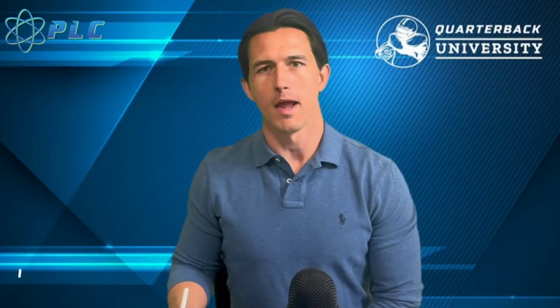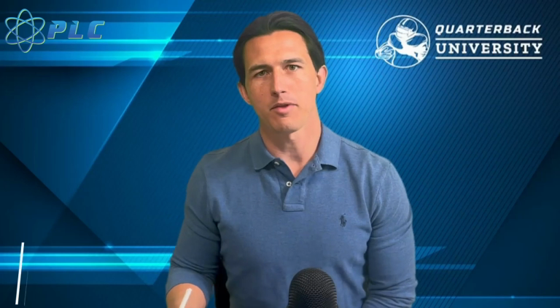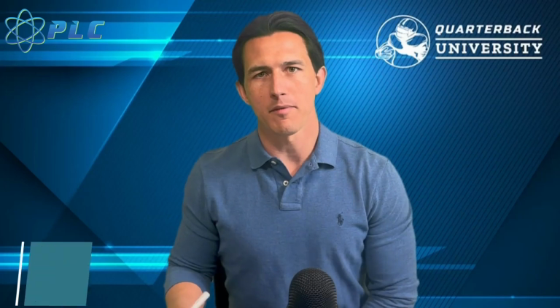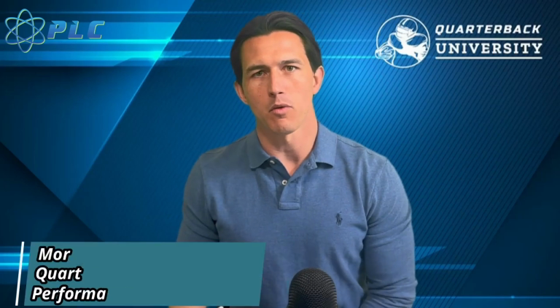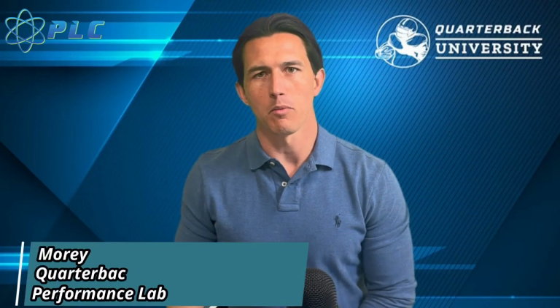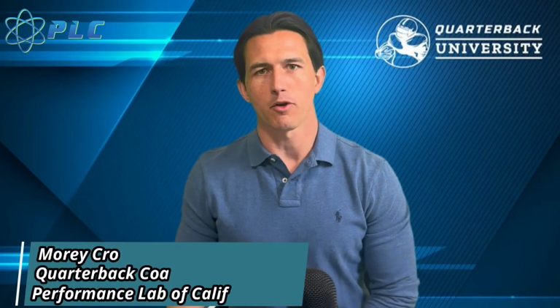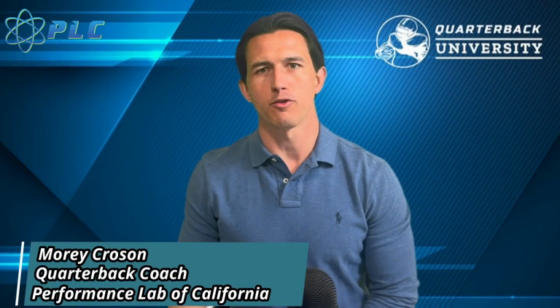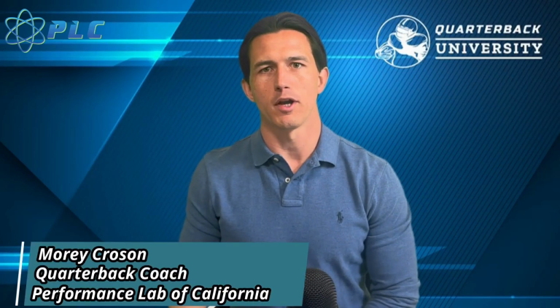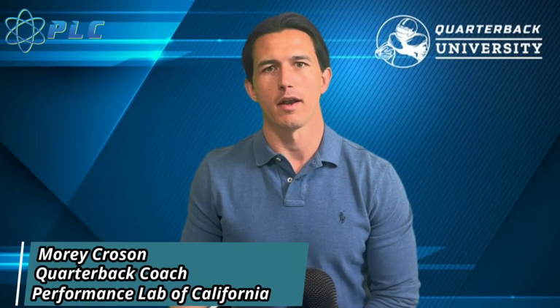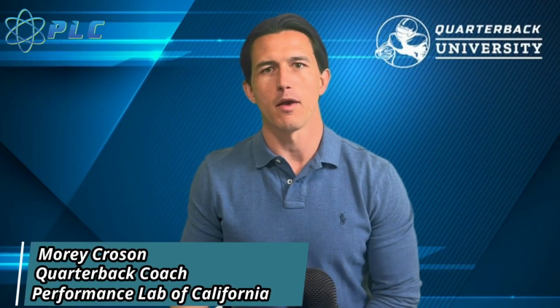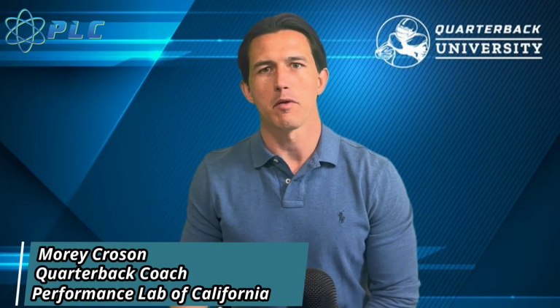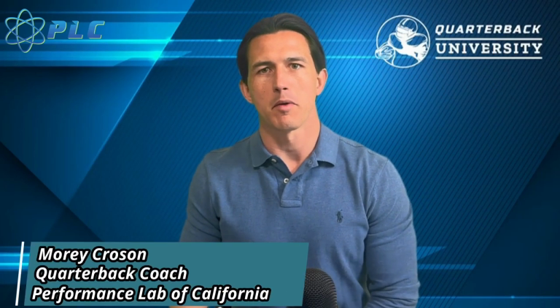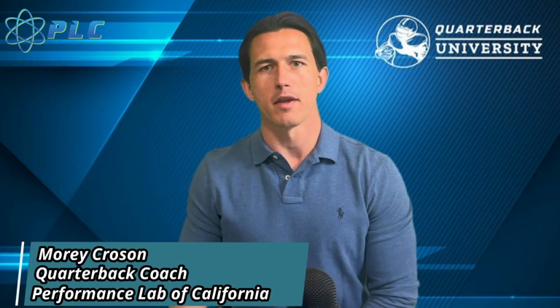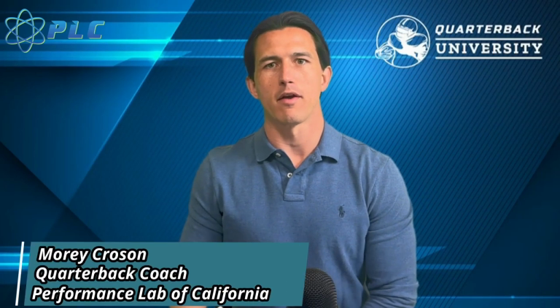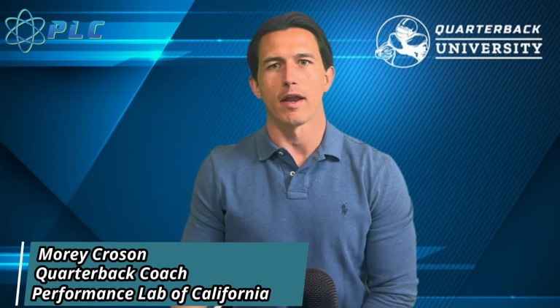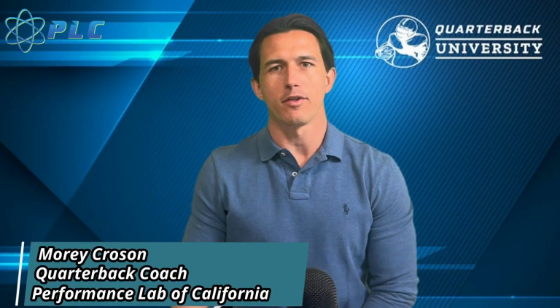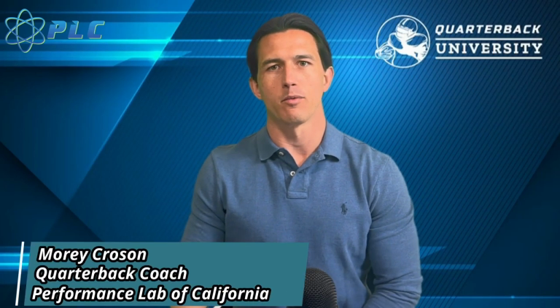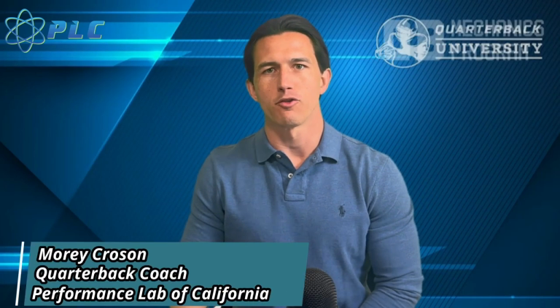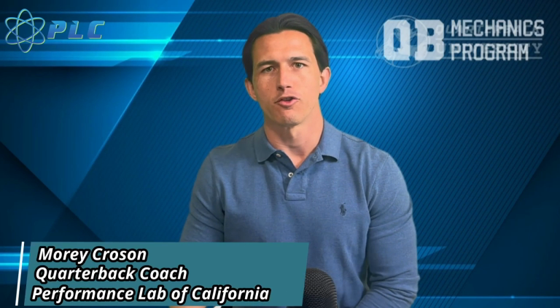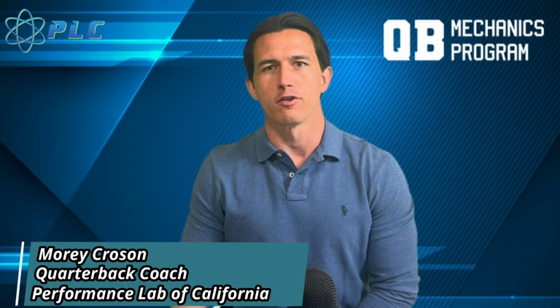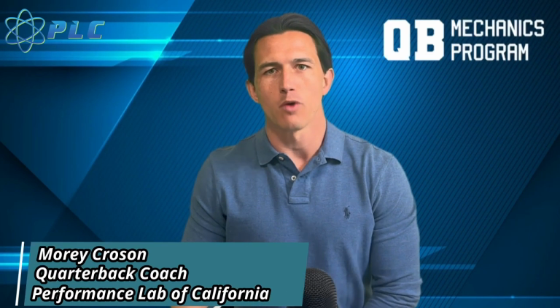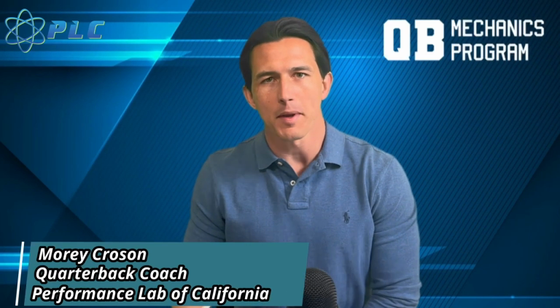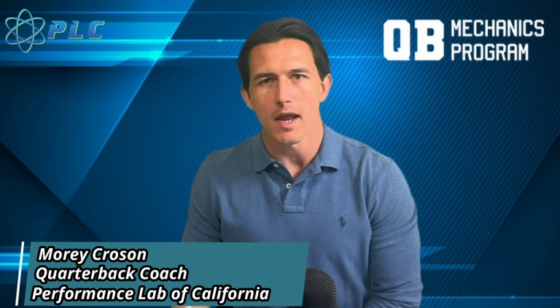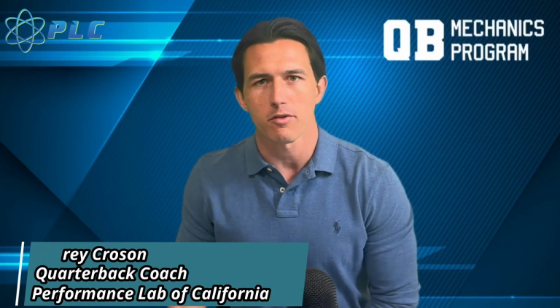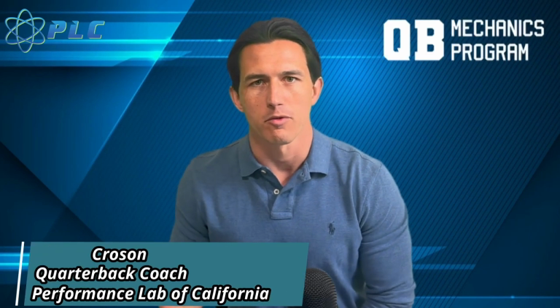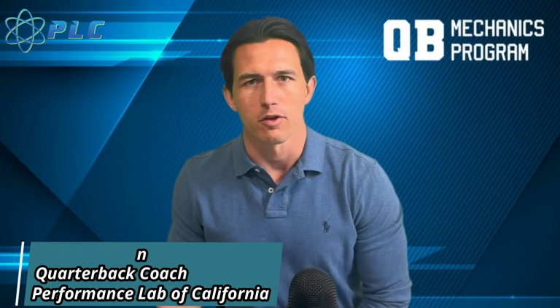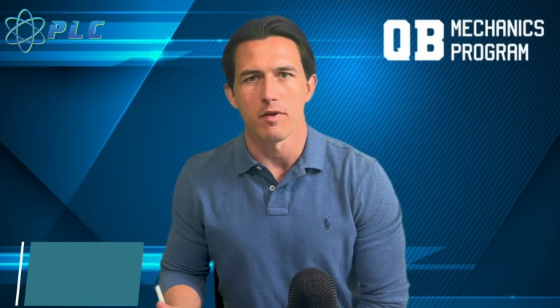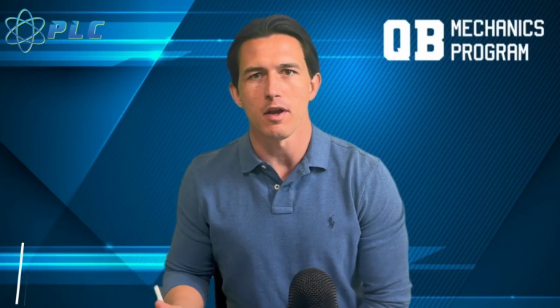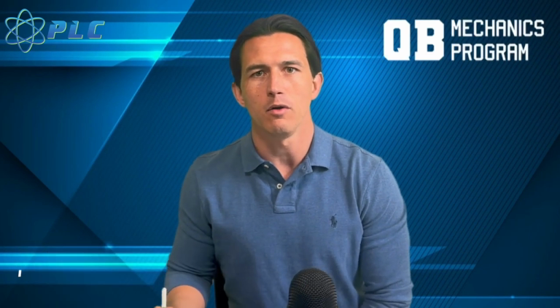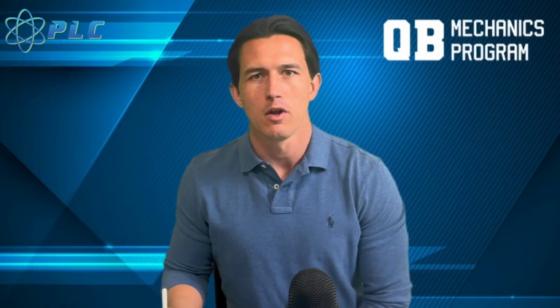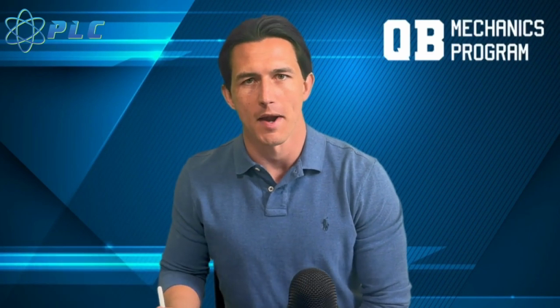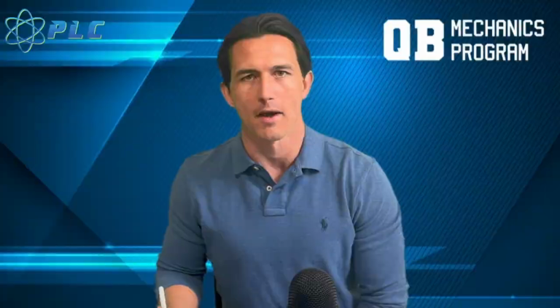Hey, what's up everyone, Morty Krosin here, and today we're going to be breaking down Anthony Richardson's throw mechanics. We'll start the video right now.